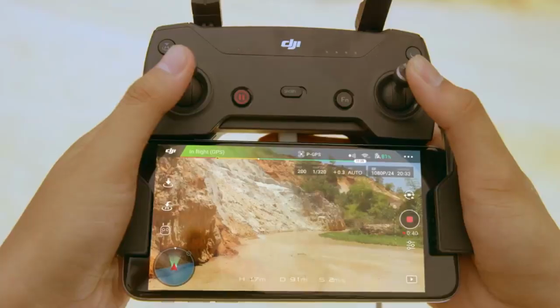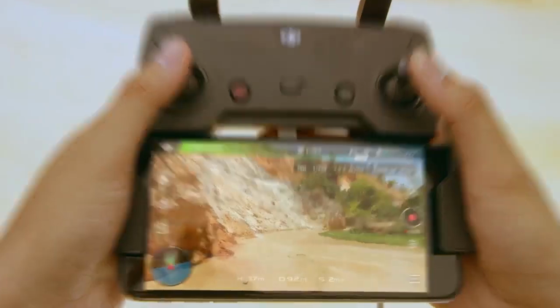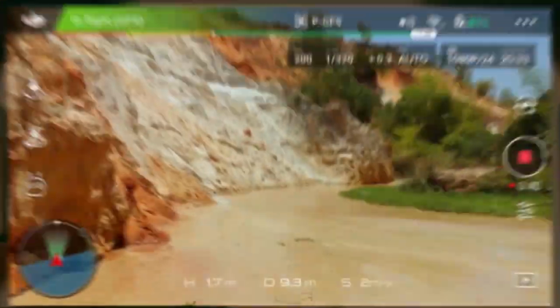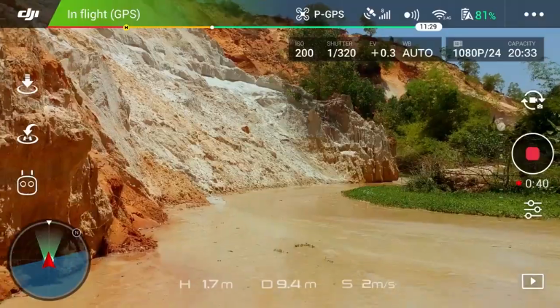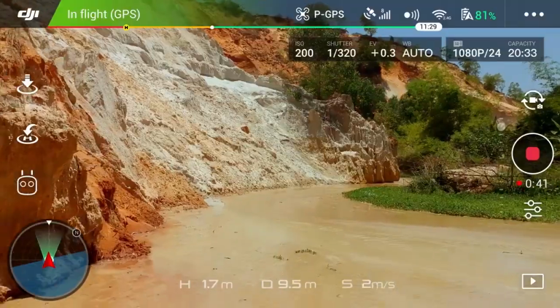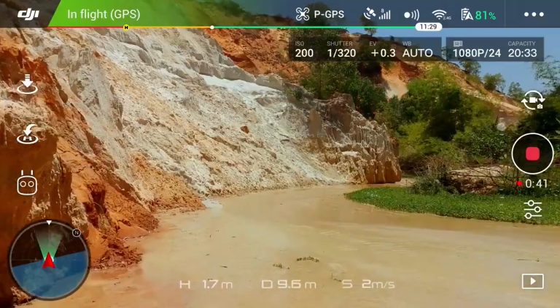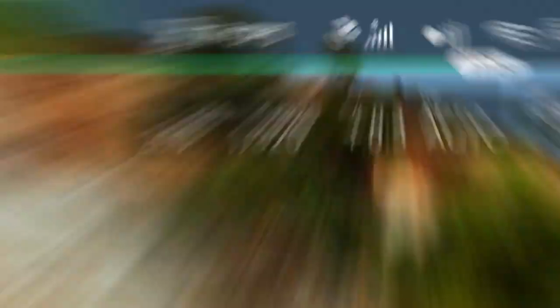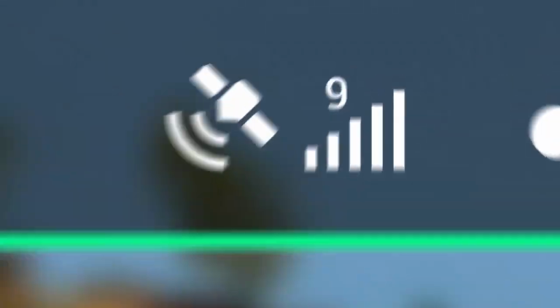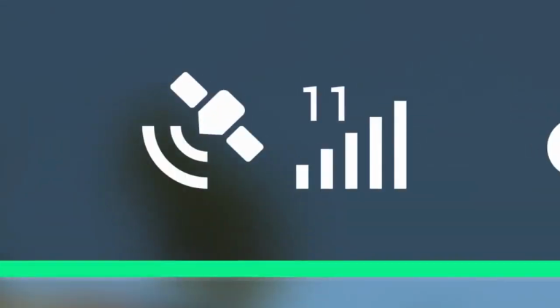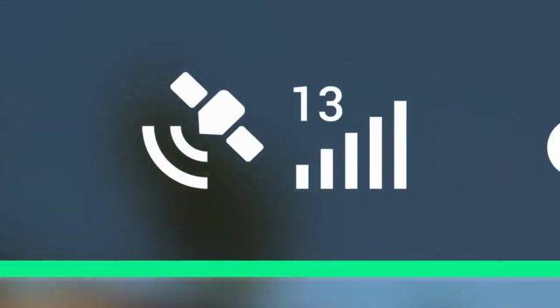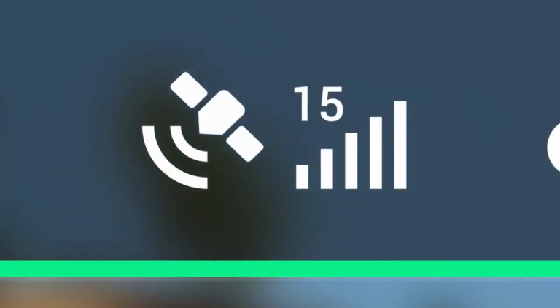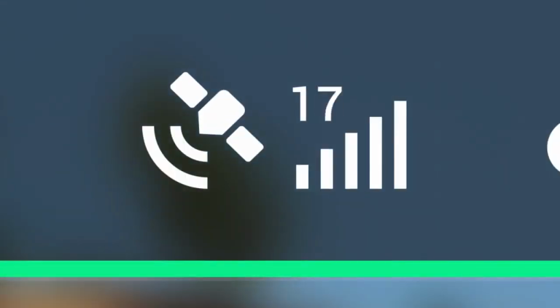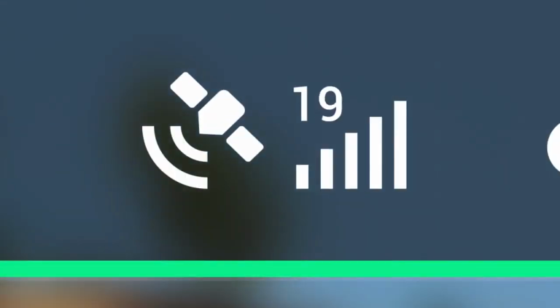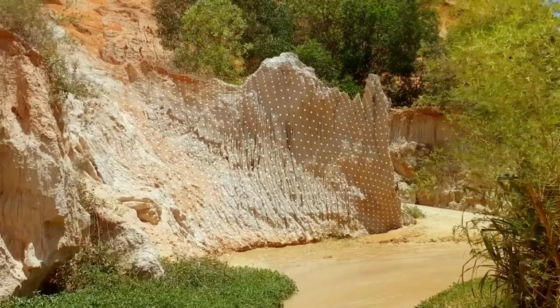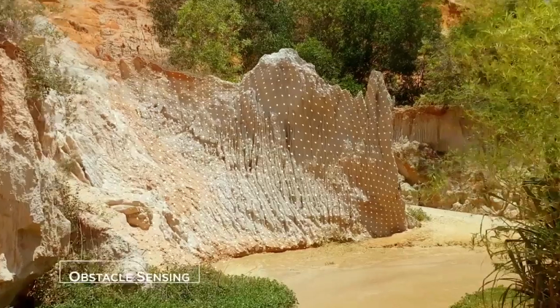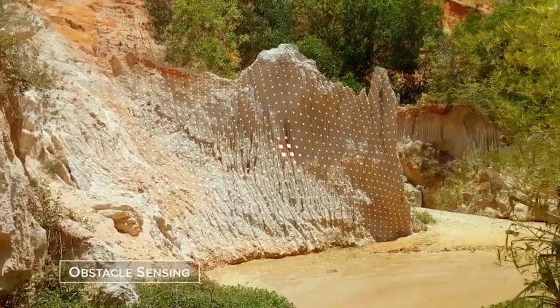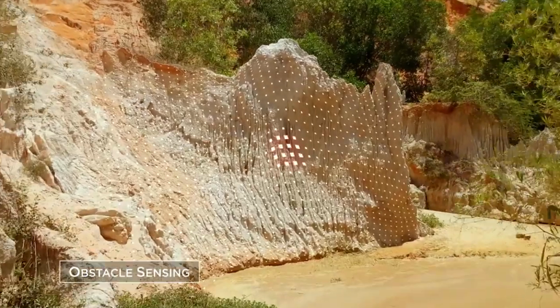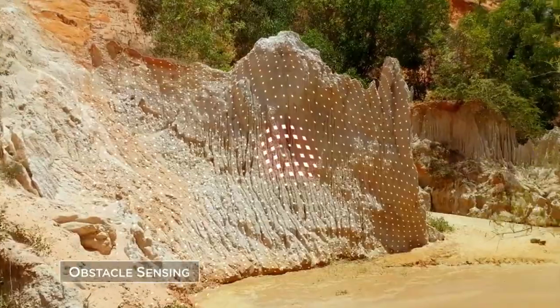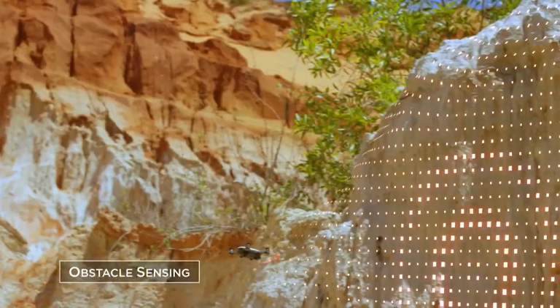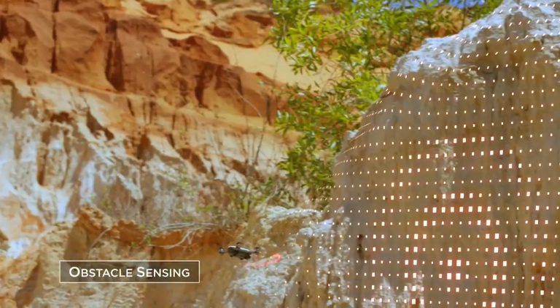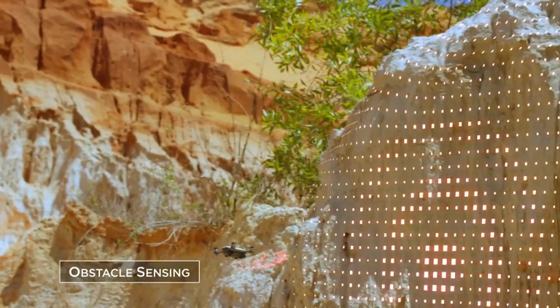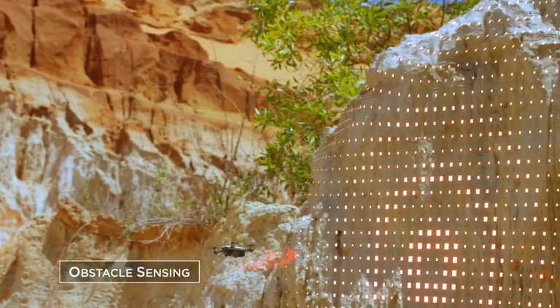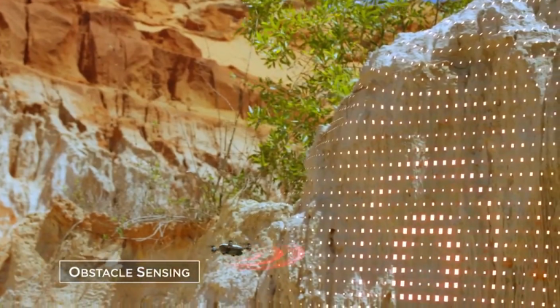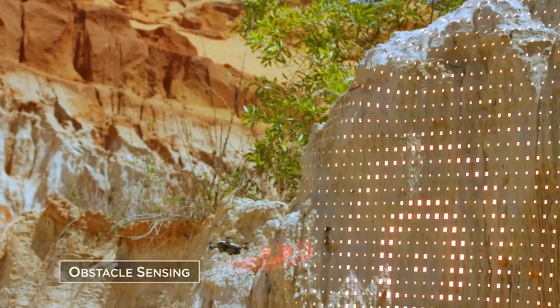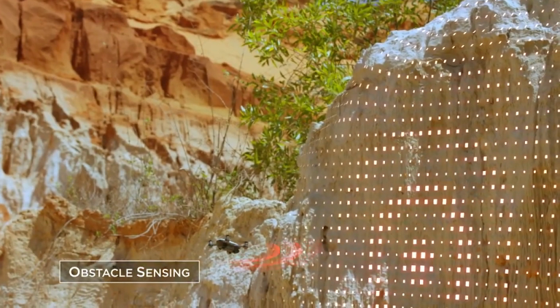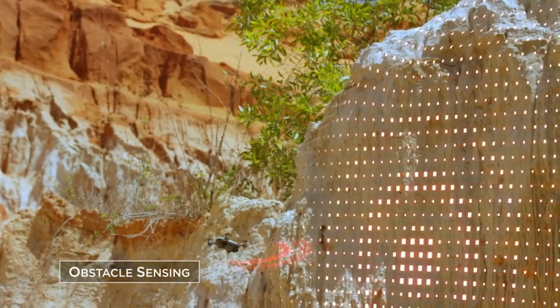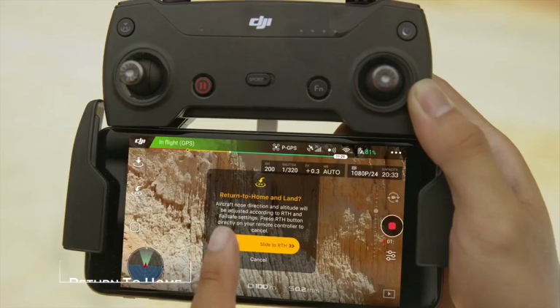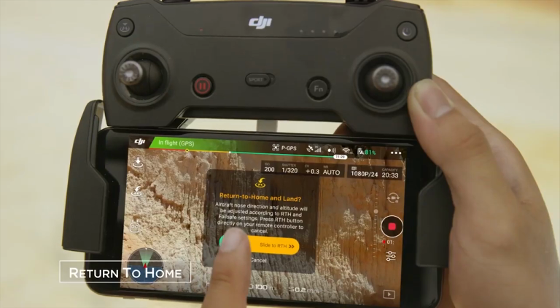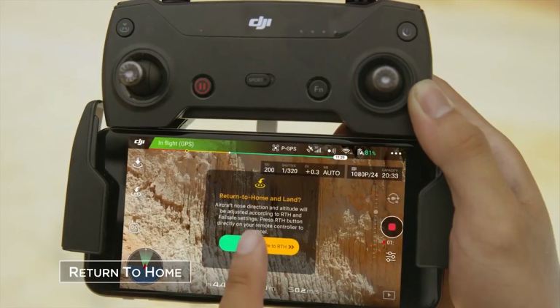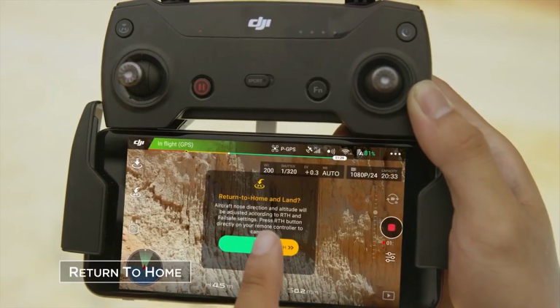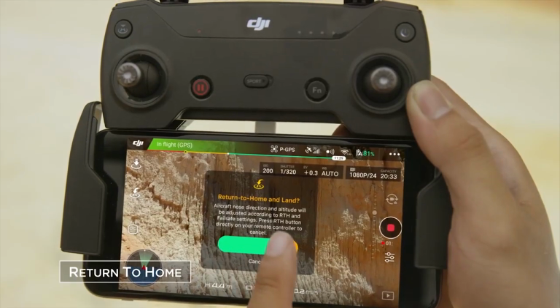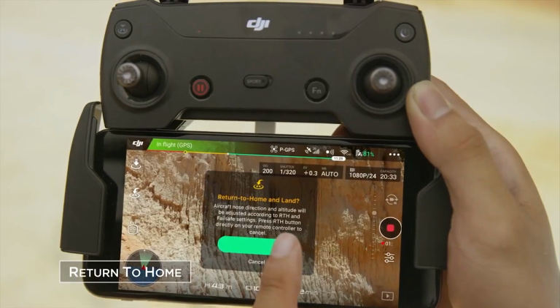Using GPS, Spark knows where it is, even if you don't. It'll even sense obstacles to avoid things in front of it and come home safely.